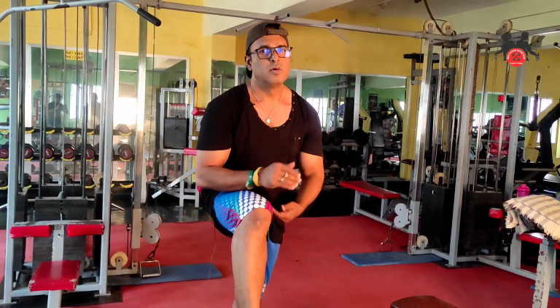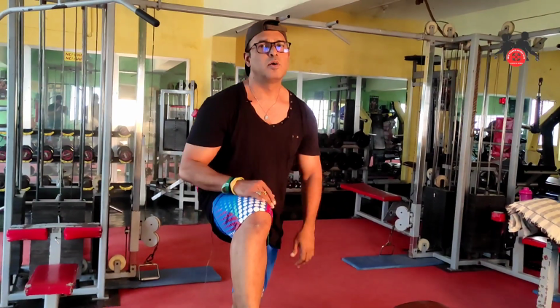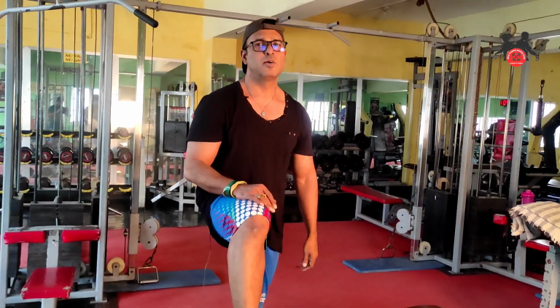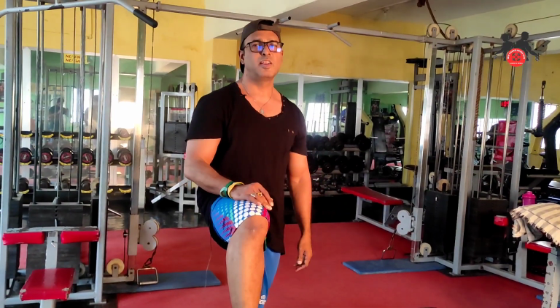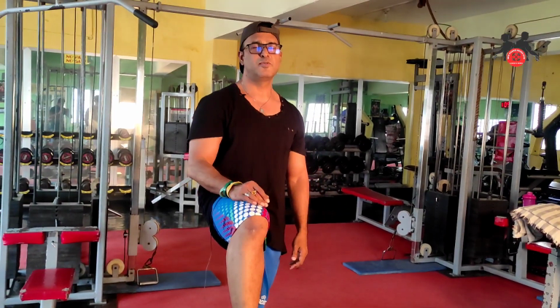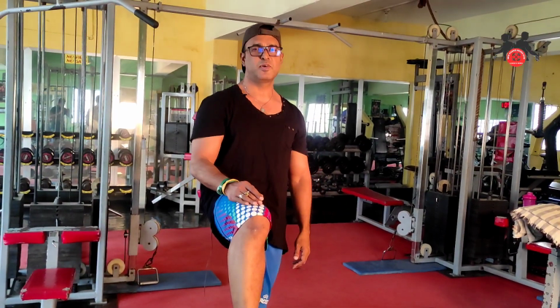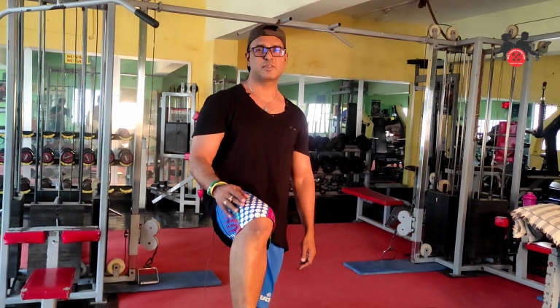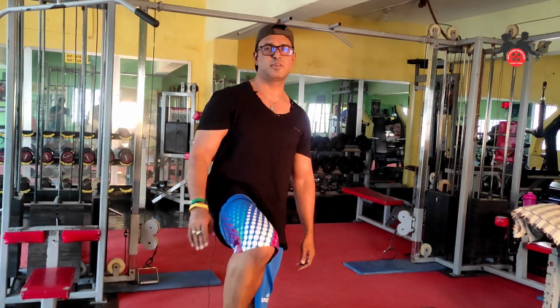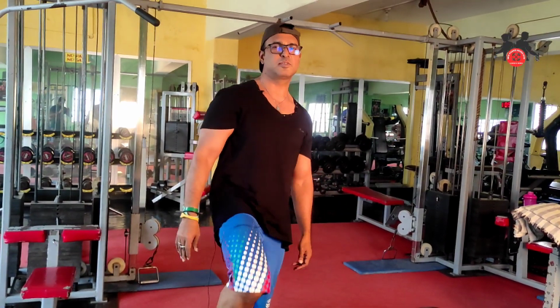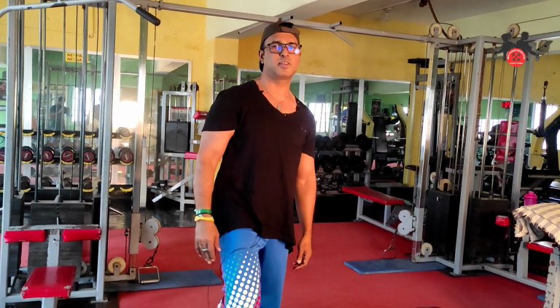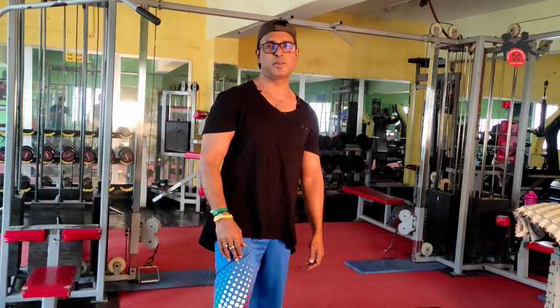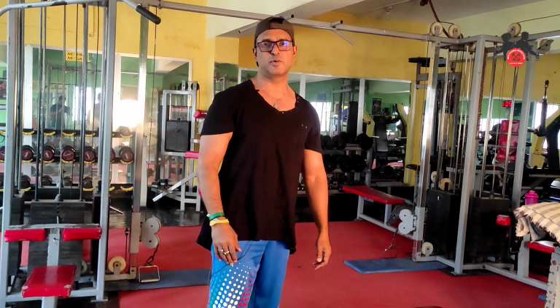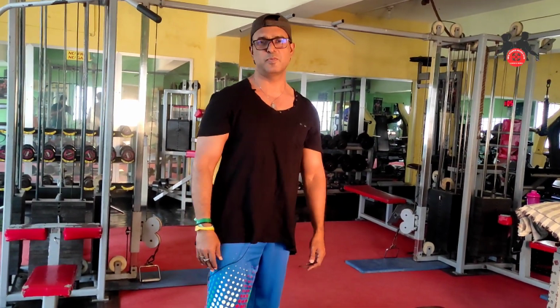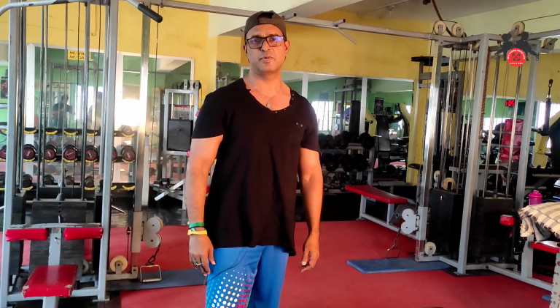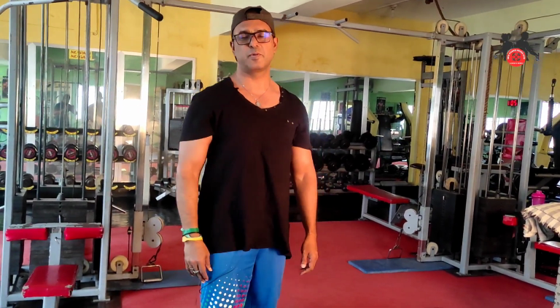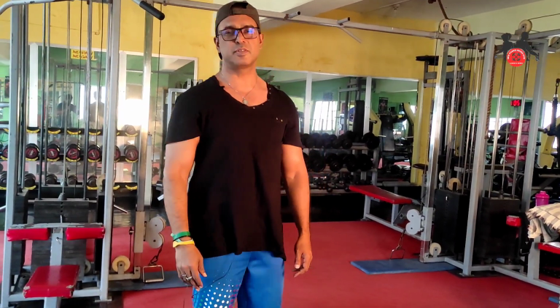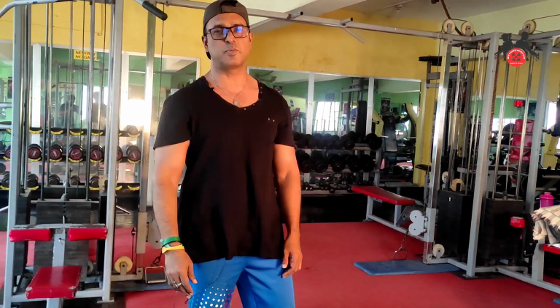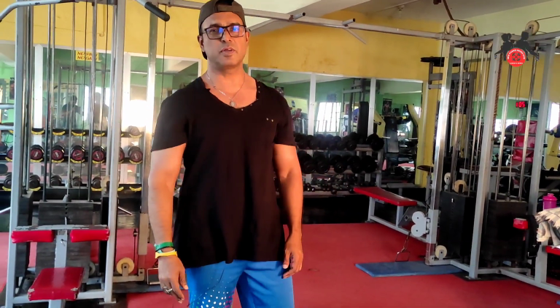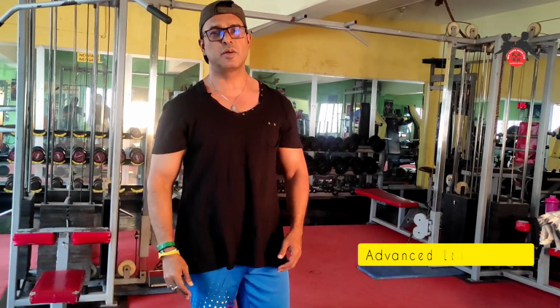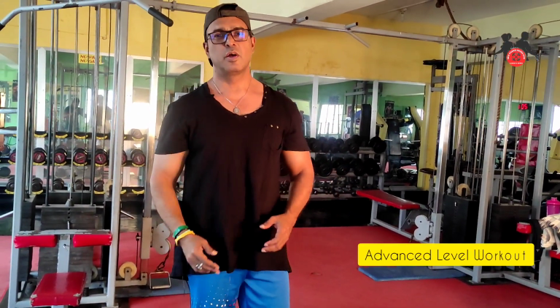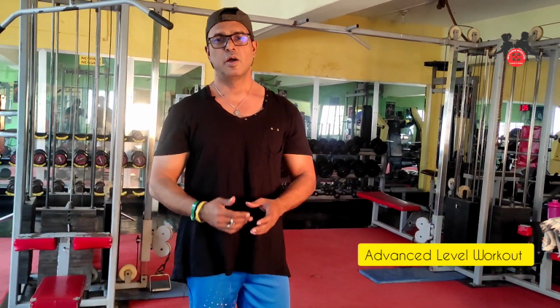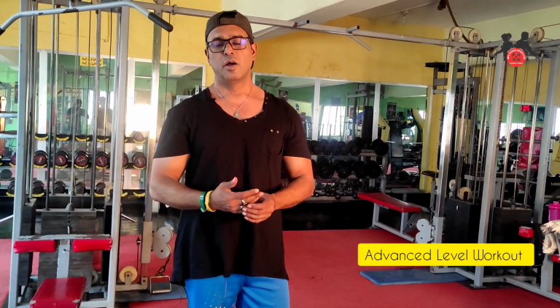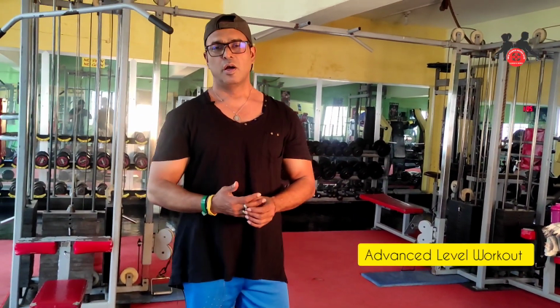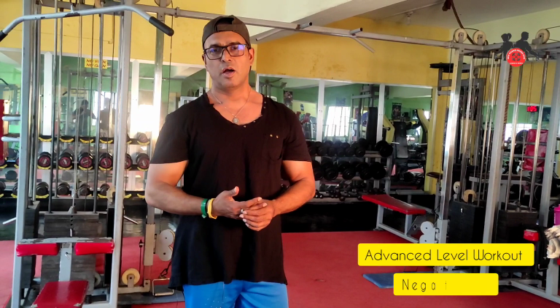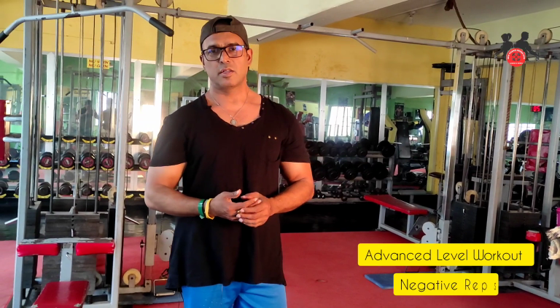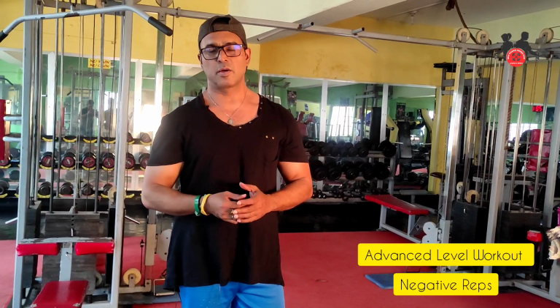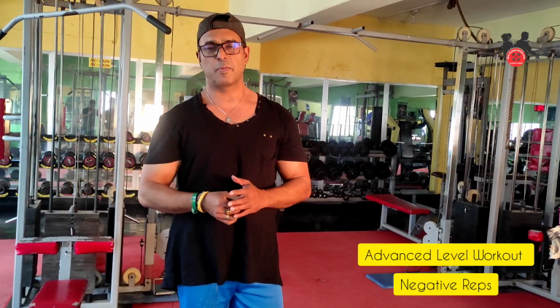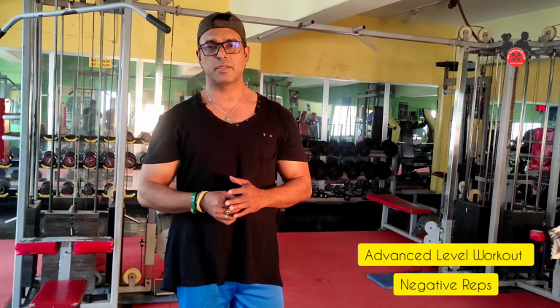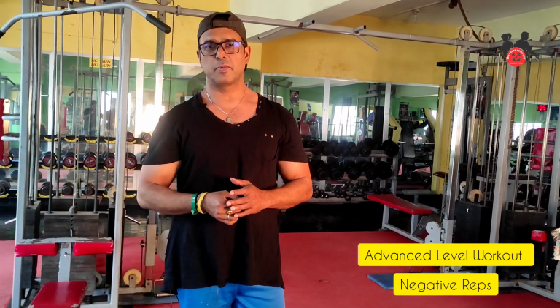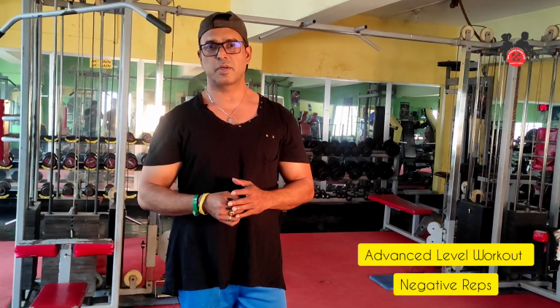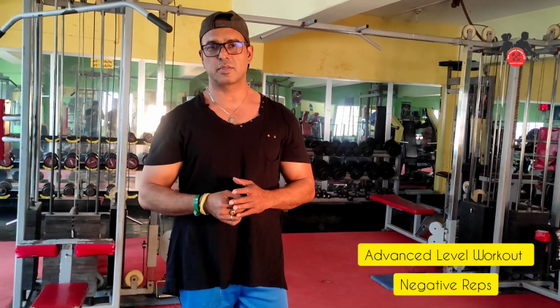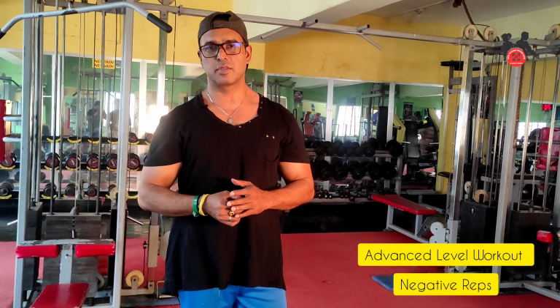Hello viewers, assalamu alaikum. Today's camera exercise is a bicep-focused session. Today we are doing a bi-separate exercise.